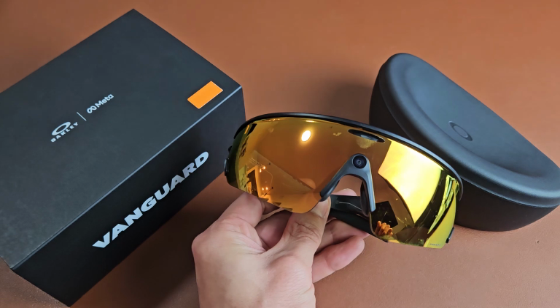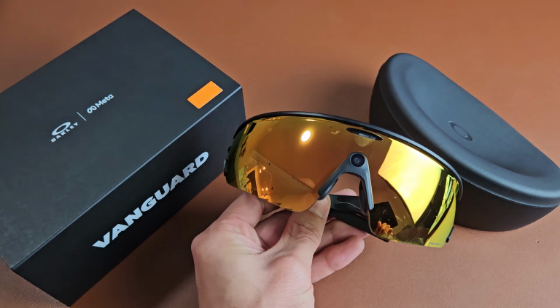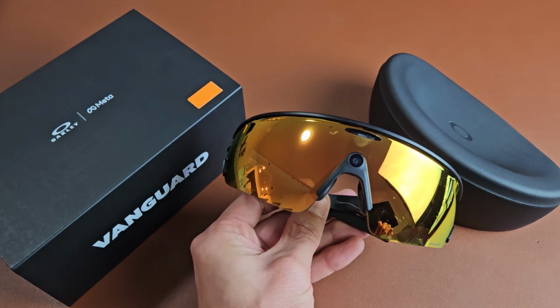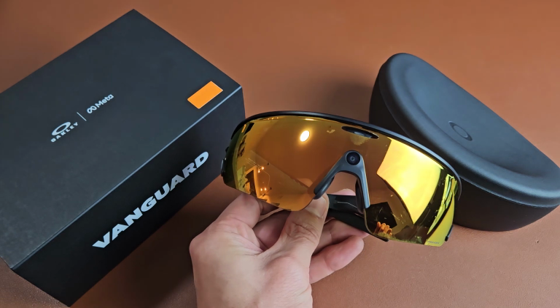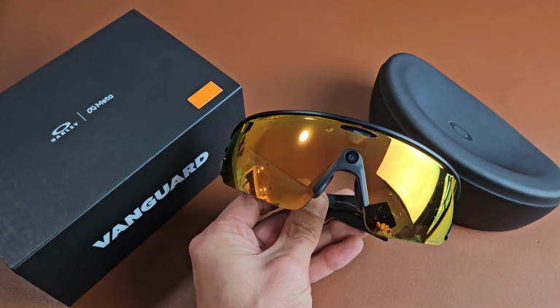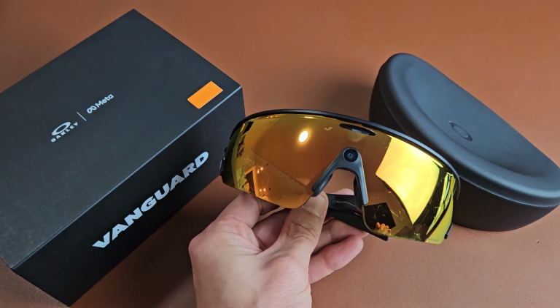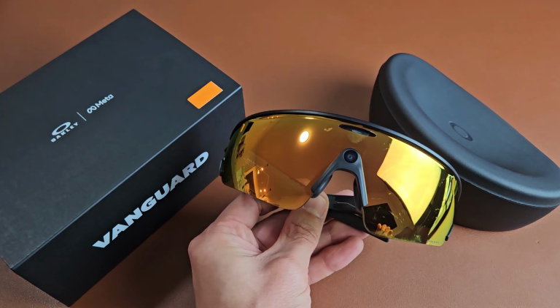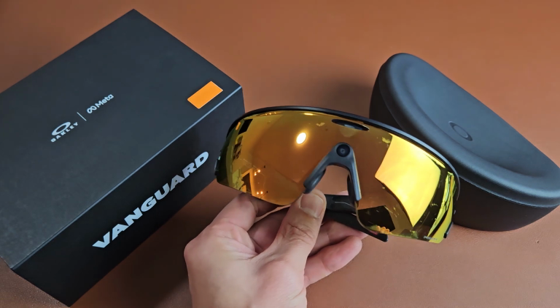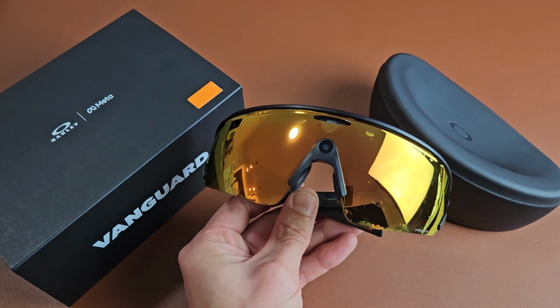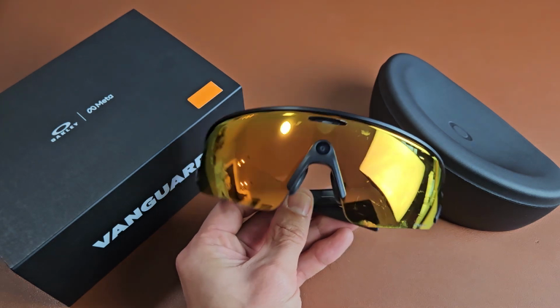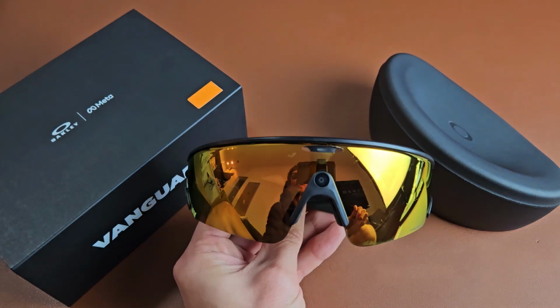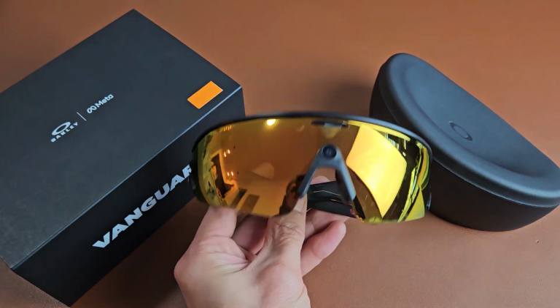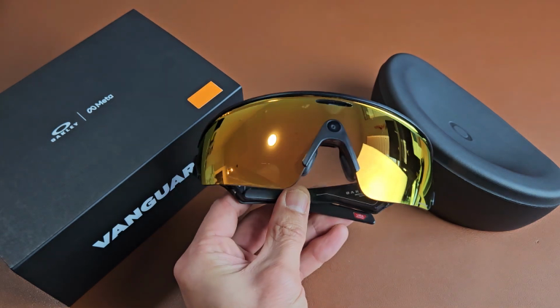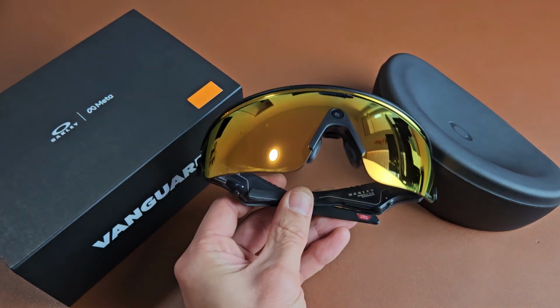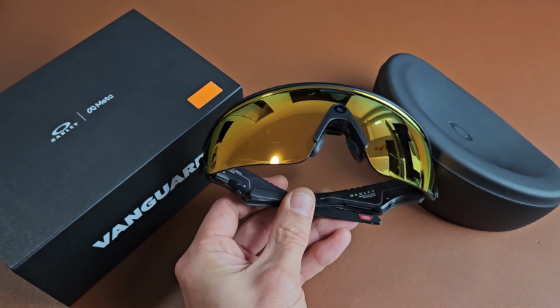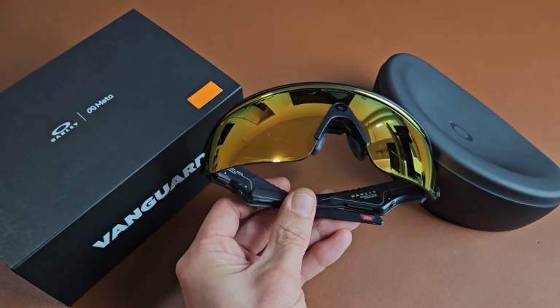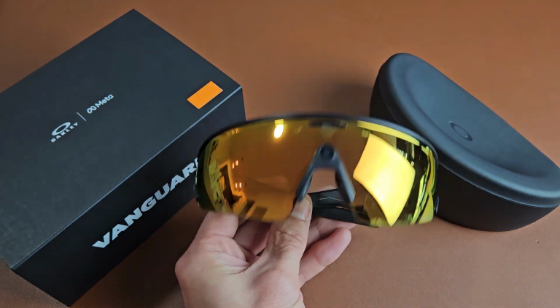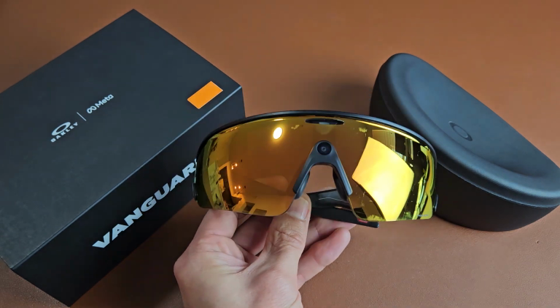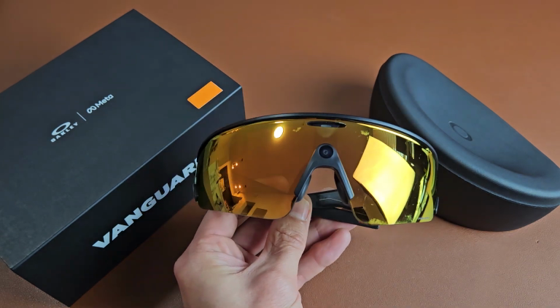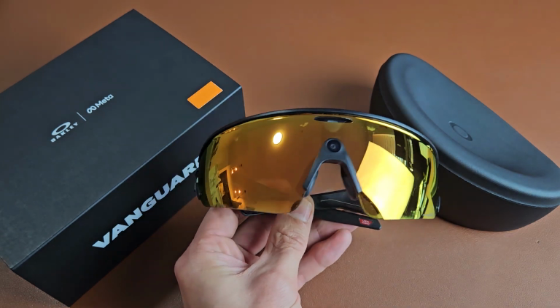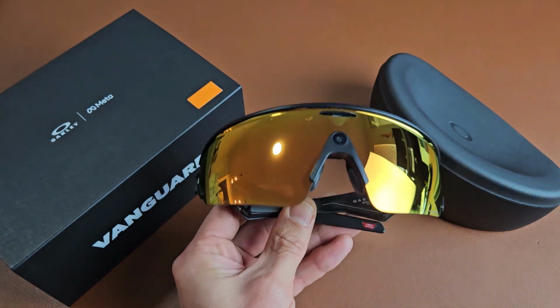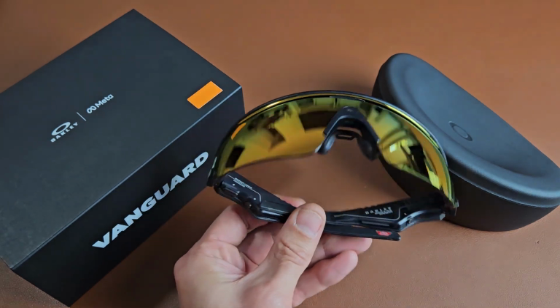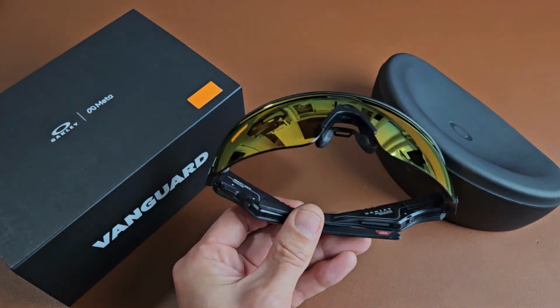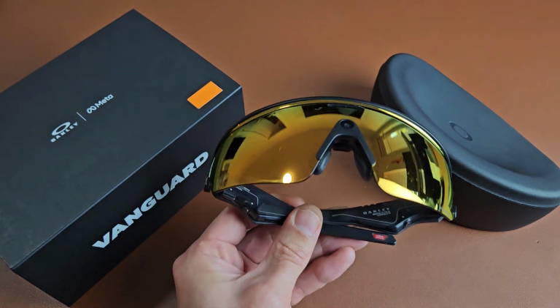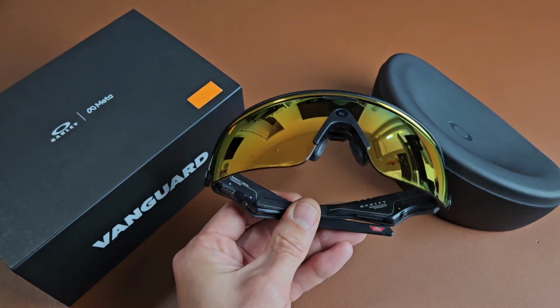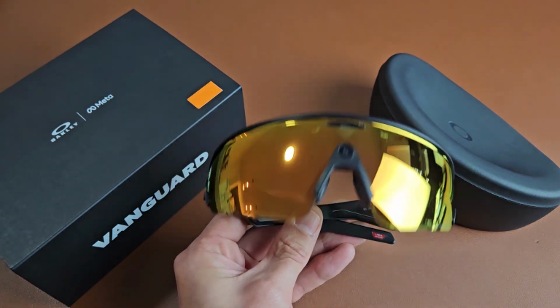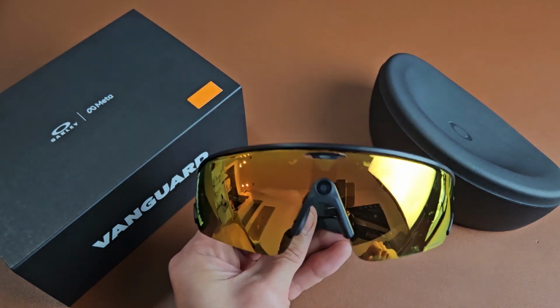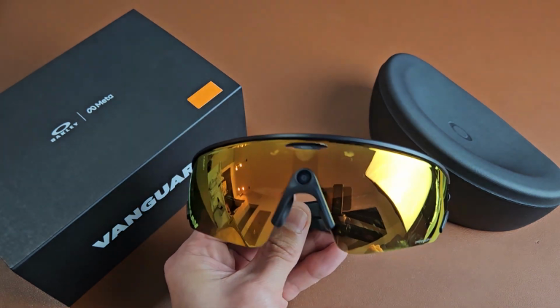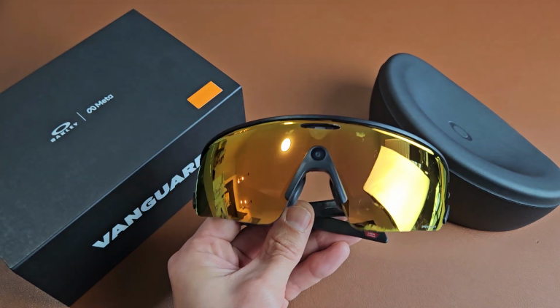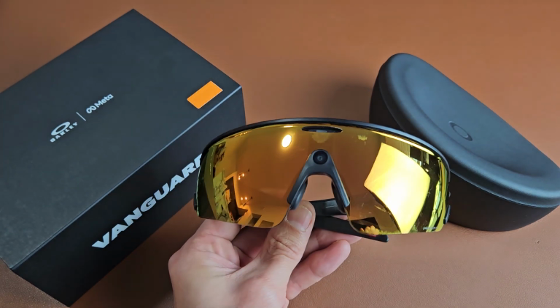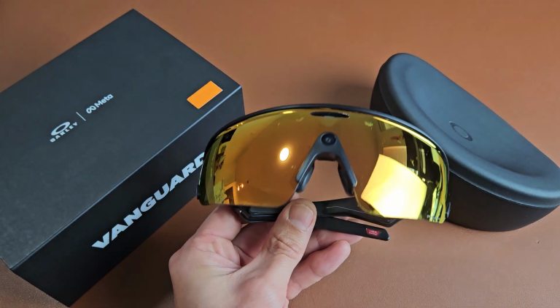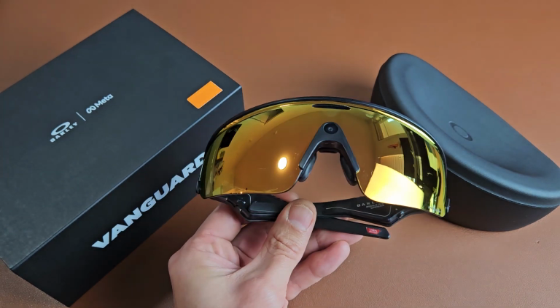Here are the Oakley Meta Vanguard Smart Glasses. I'm going to show you how to set this up step-by-step.